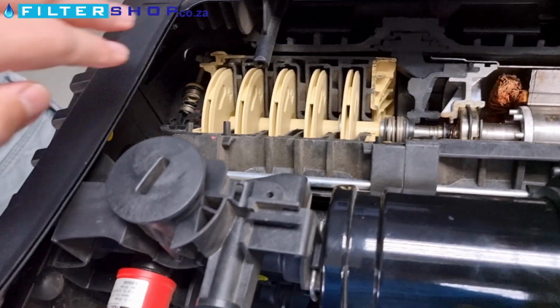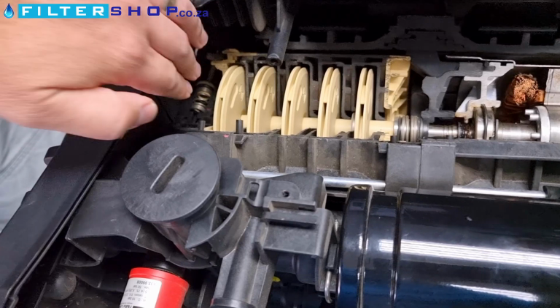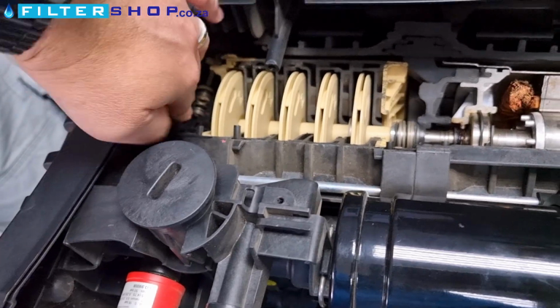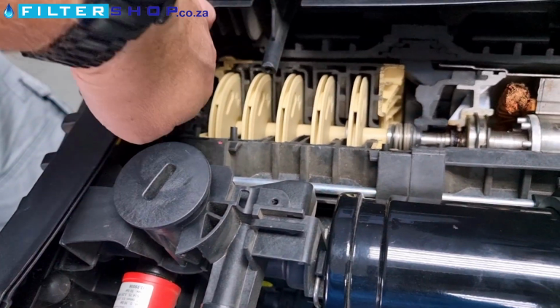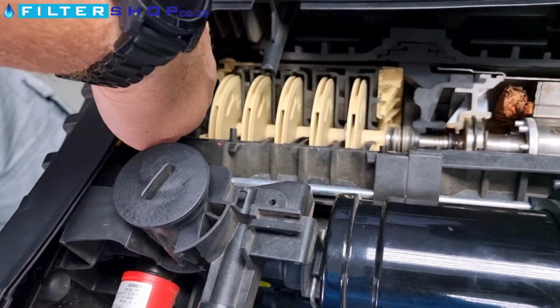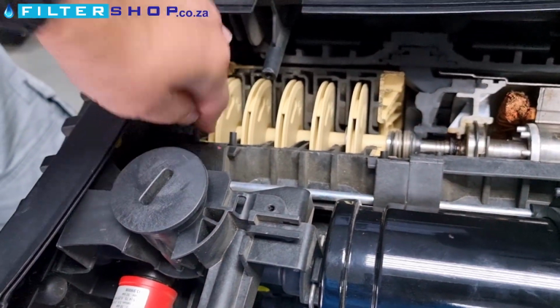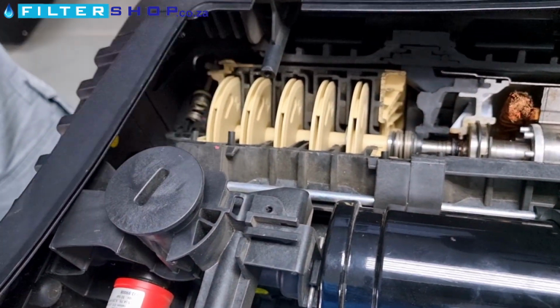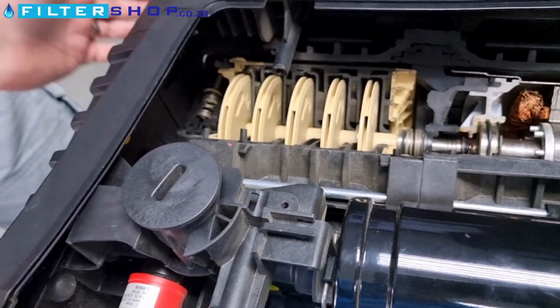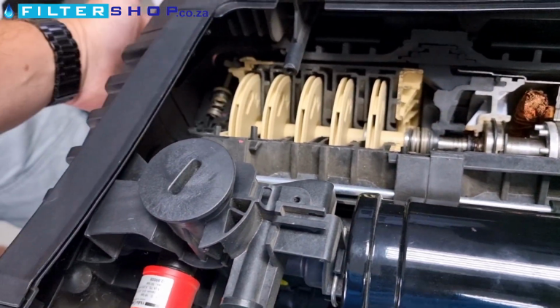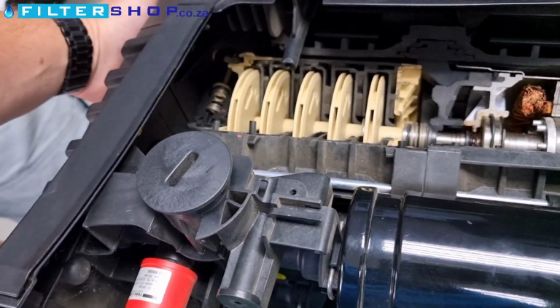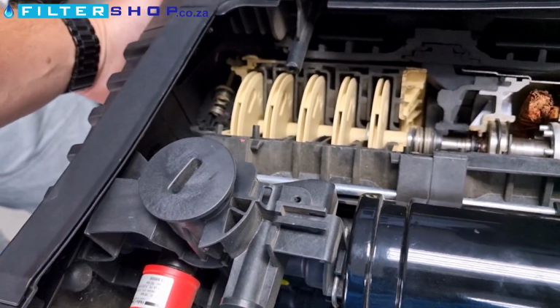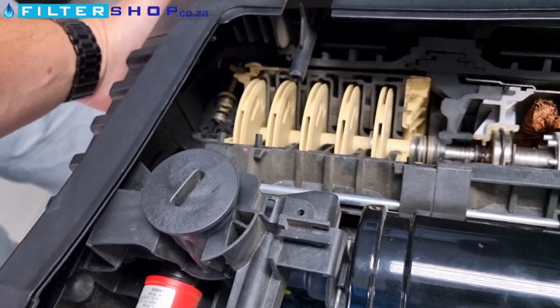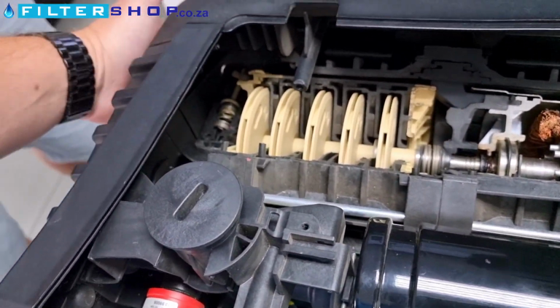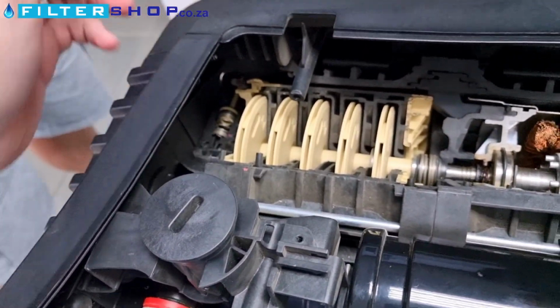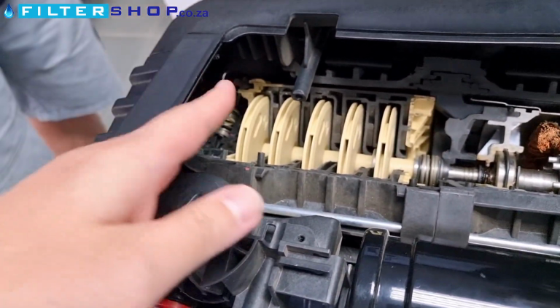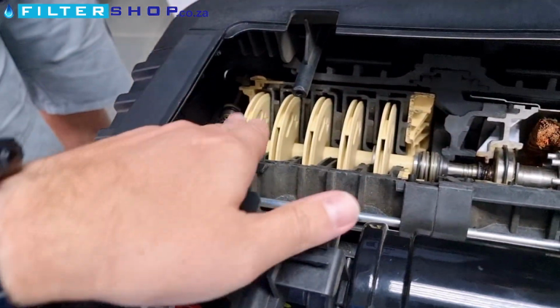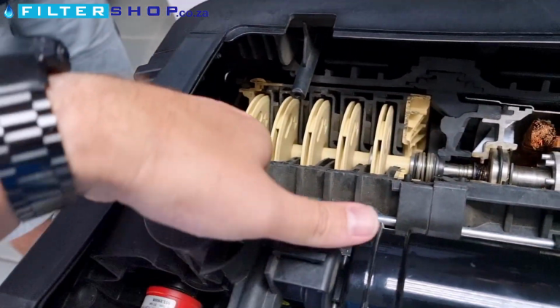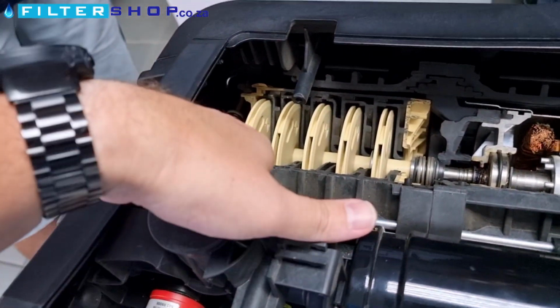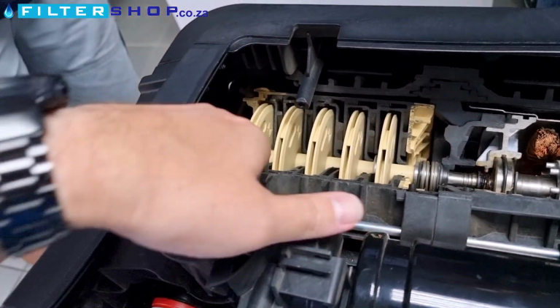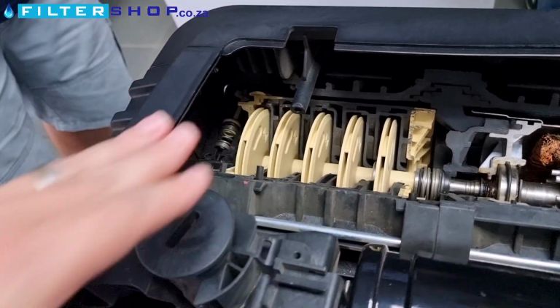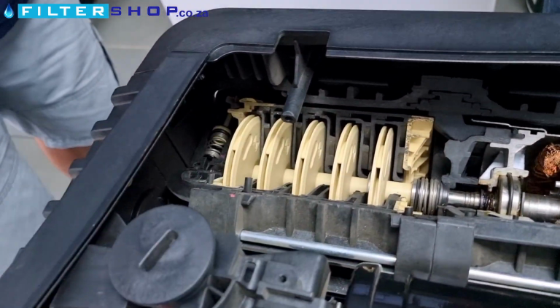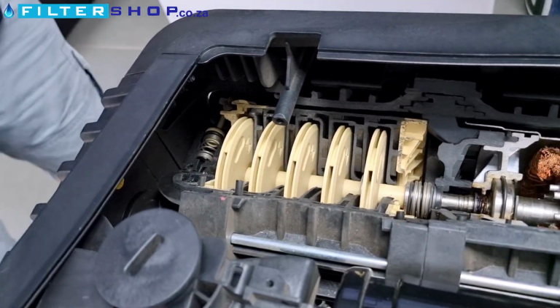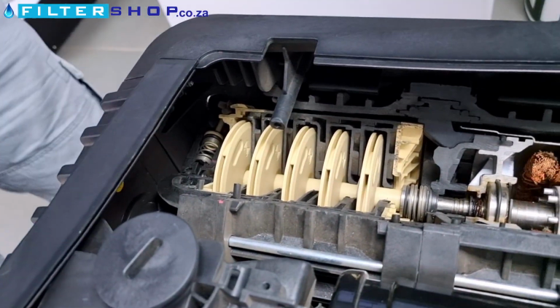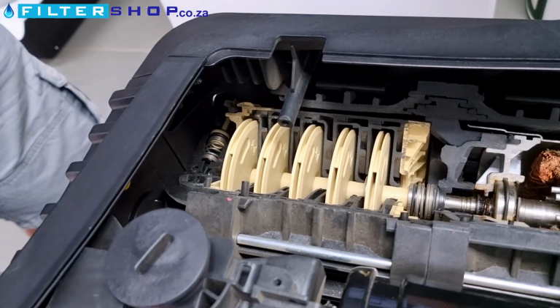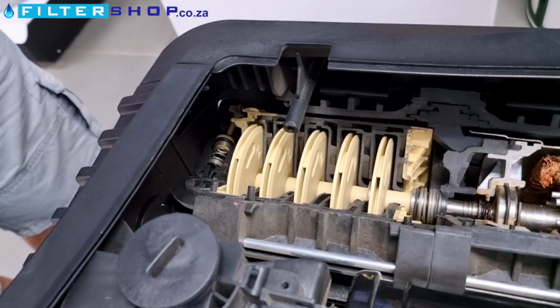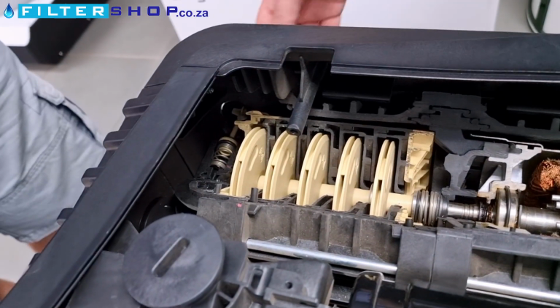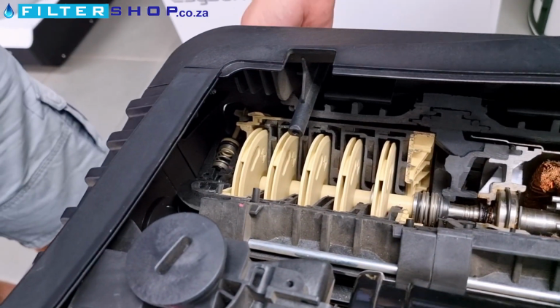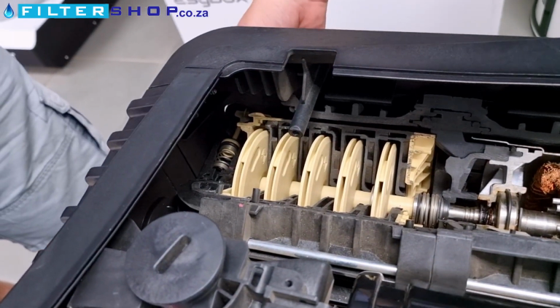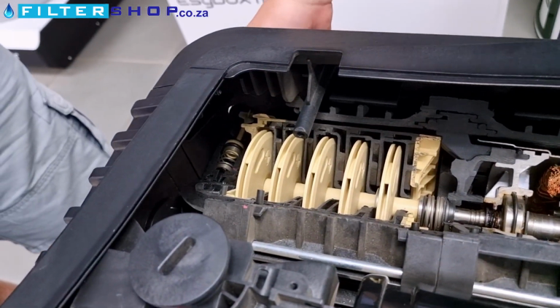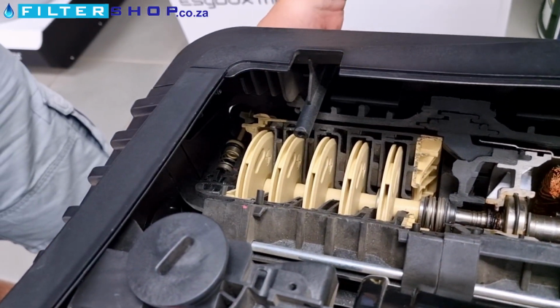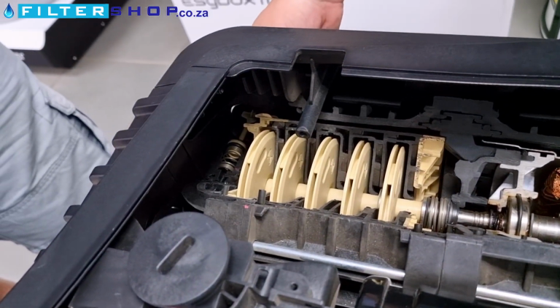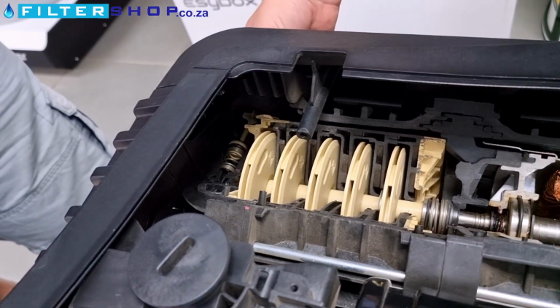Through here at the back, is this the incoming line's non-return valve for if you're pulling up from a tank?